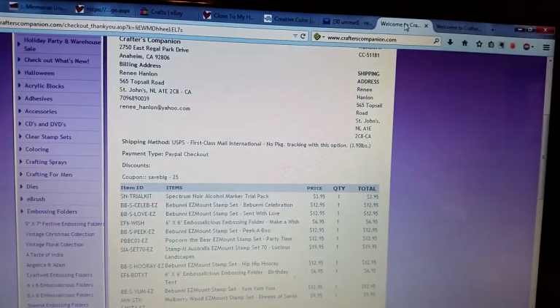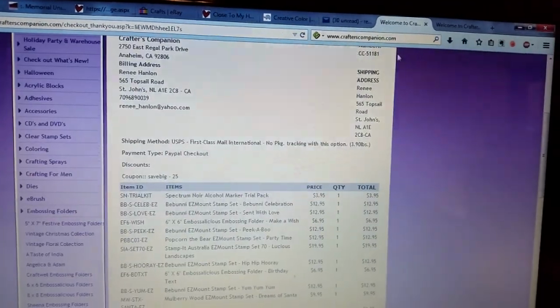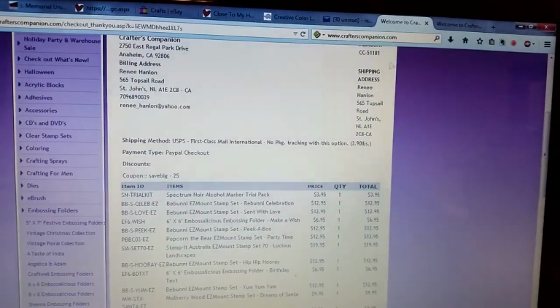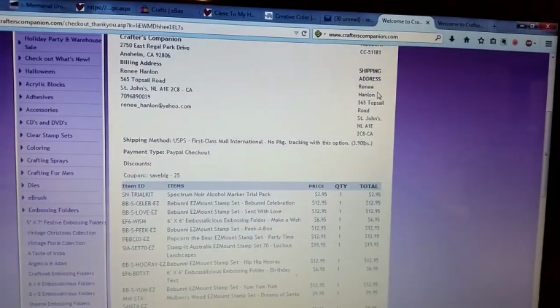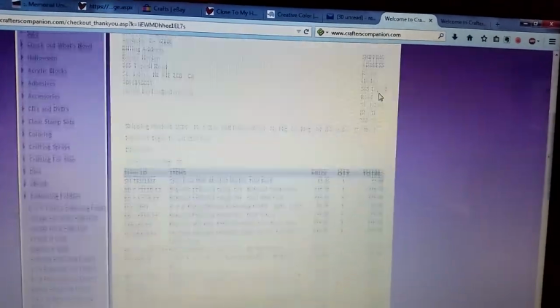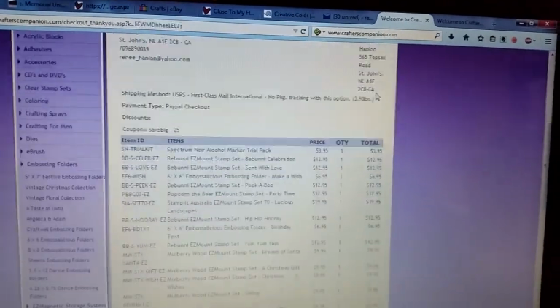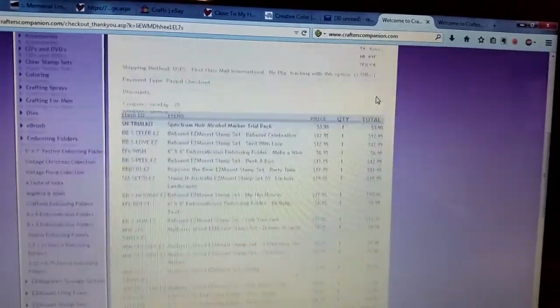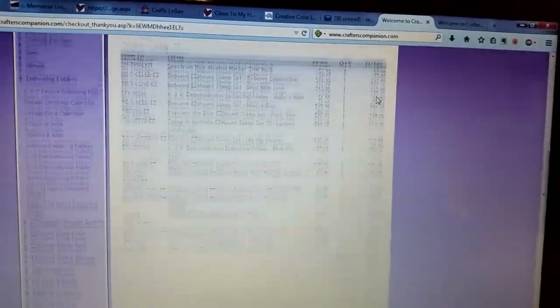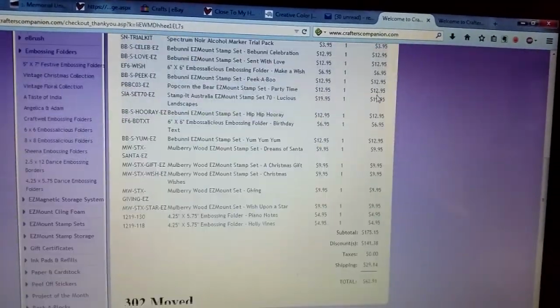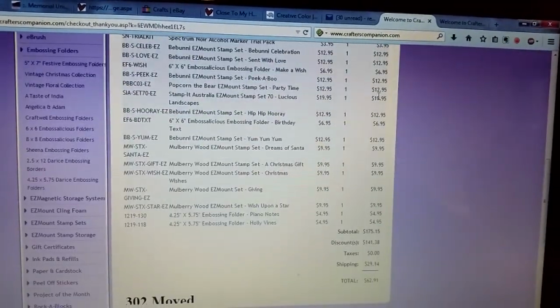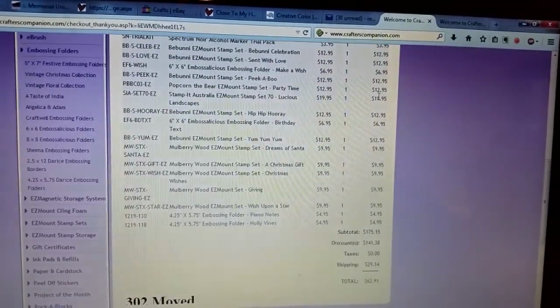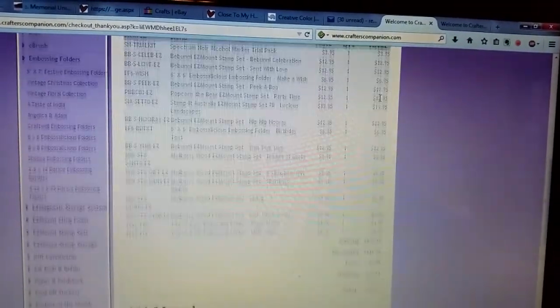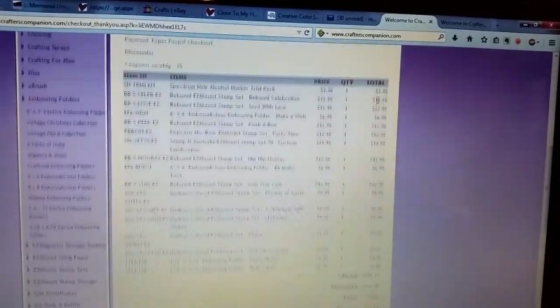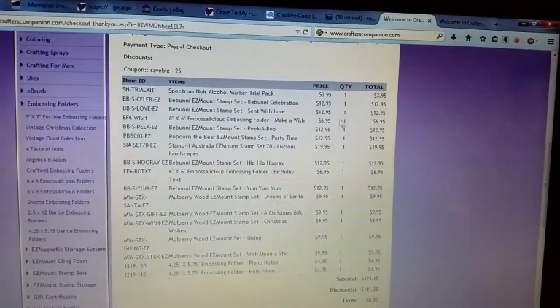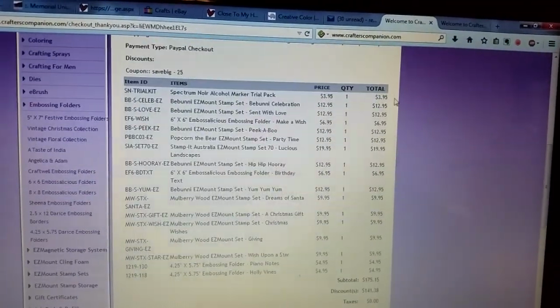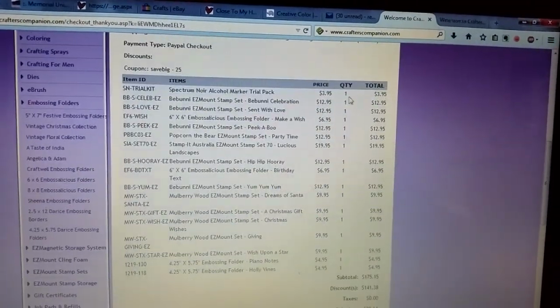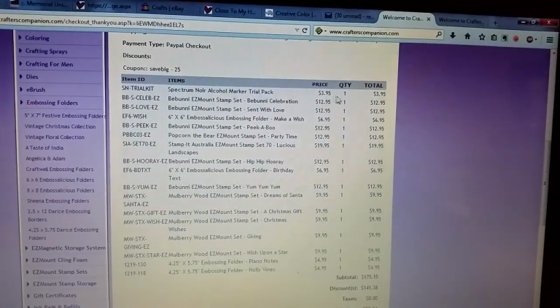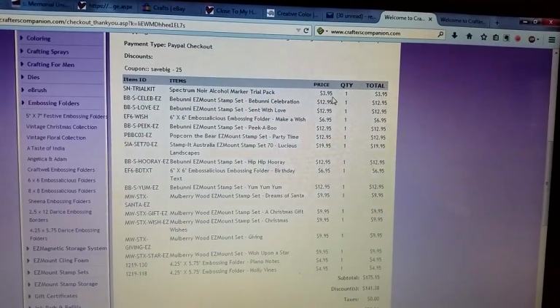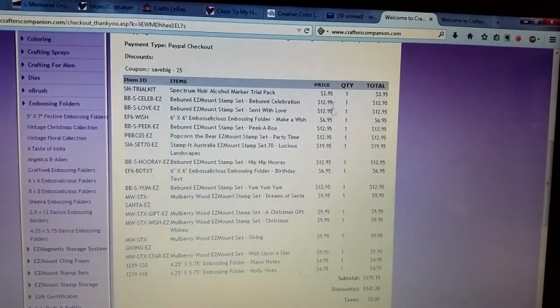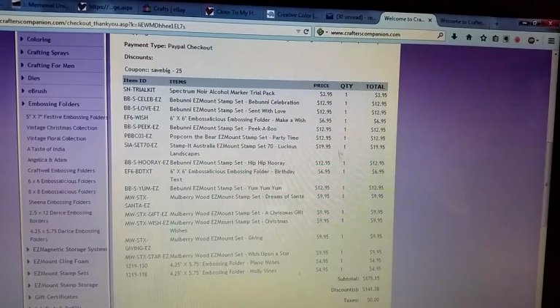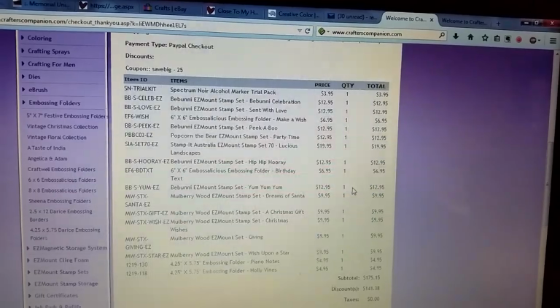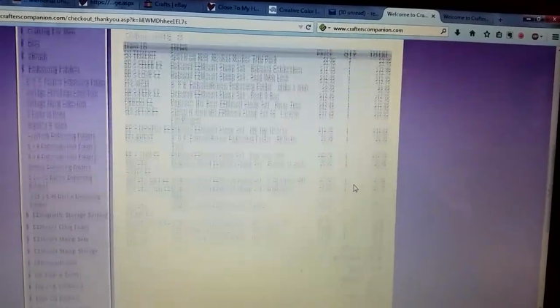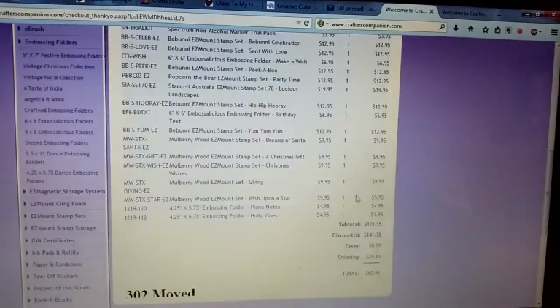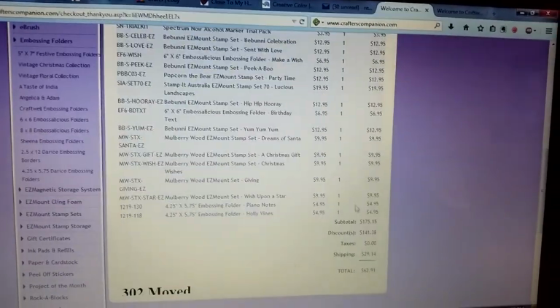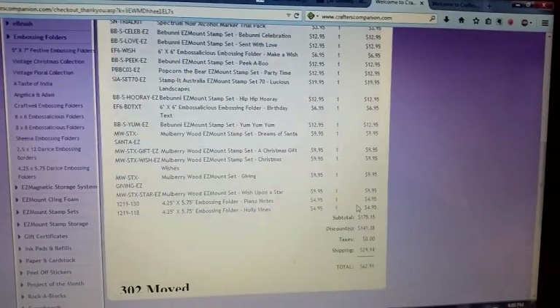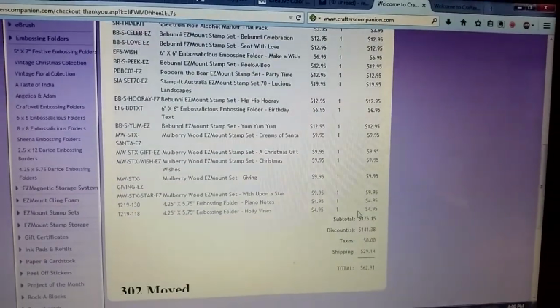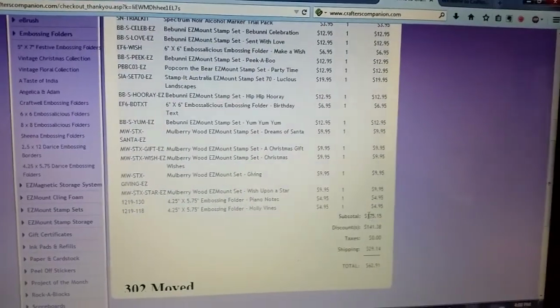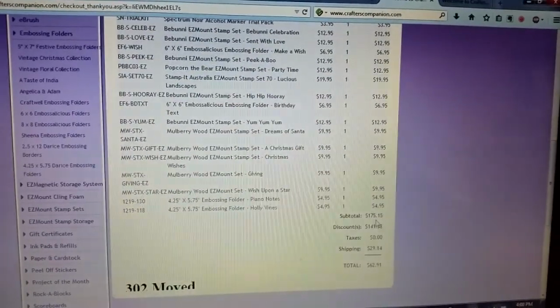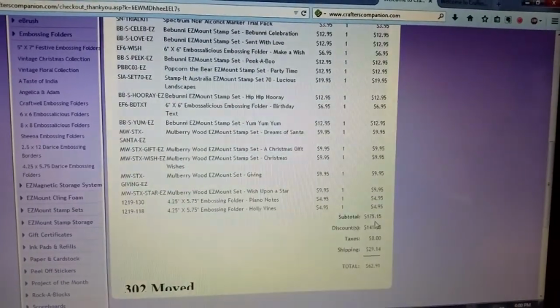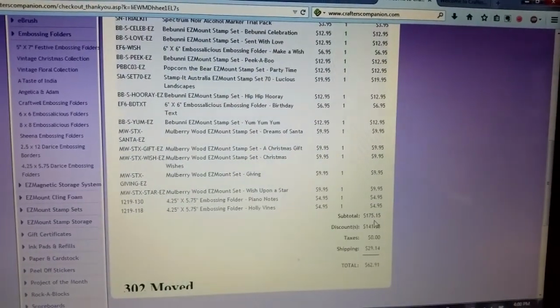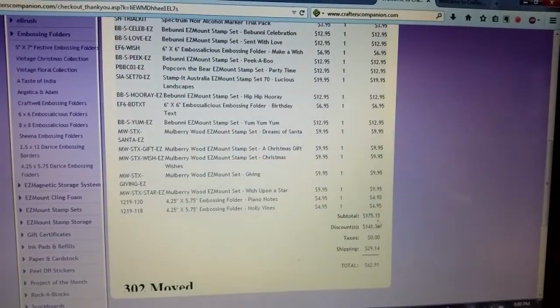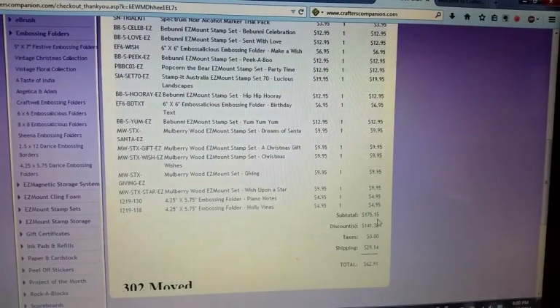This is what I bought. You see this whole list? The subtotal is $175.